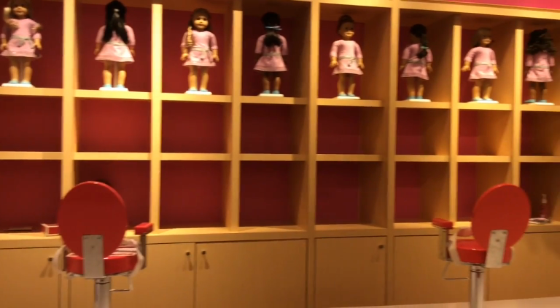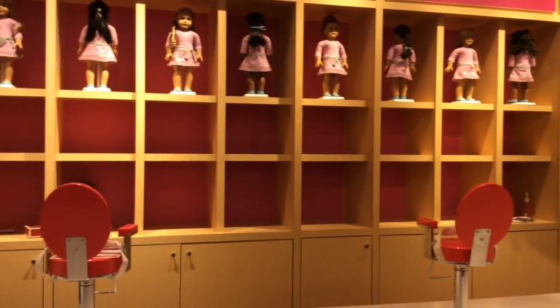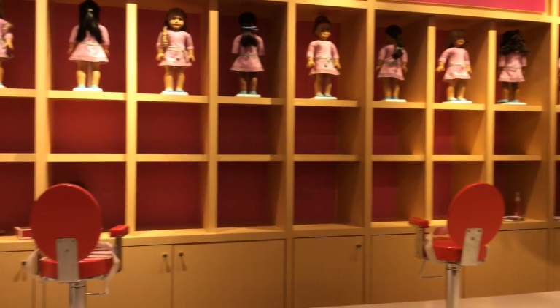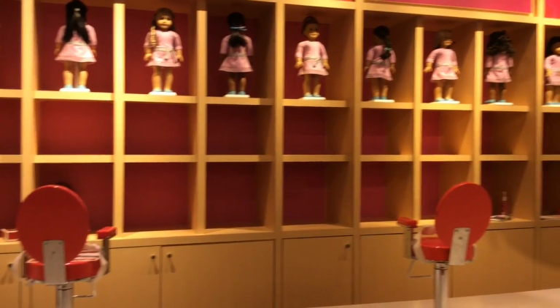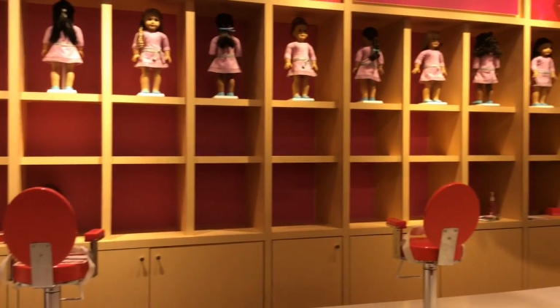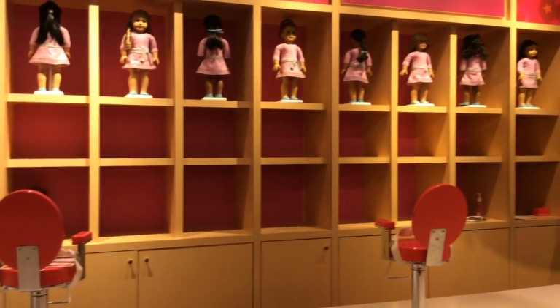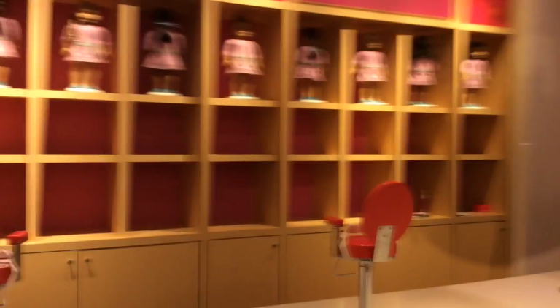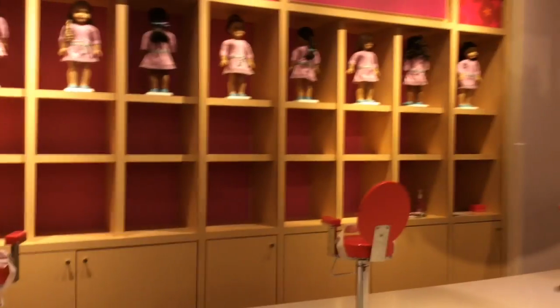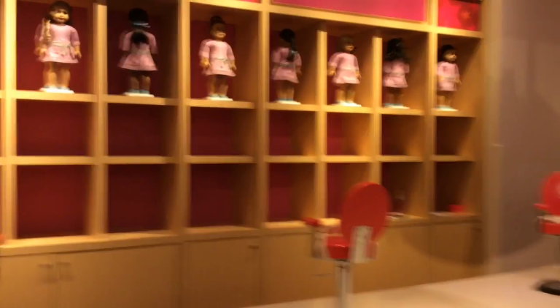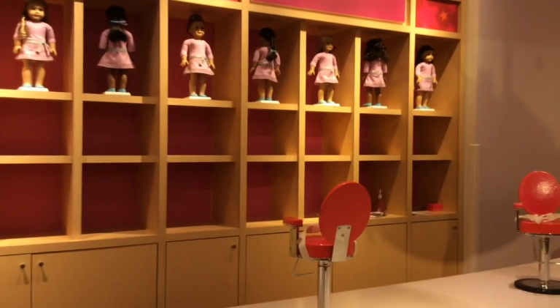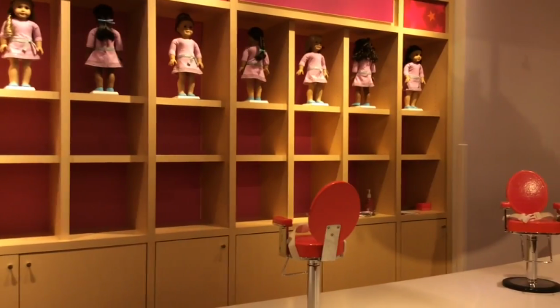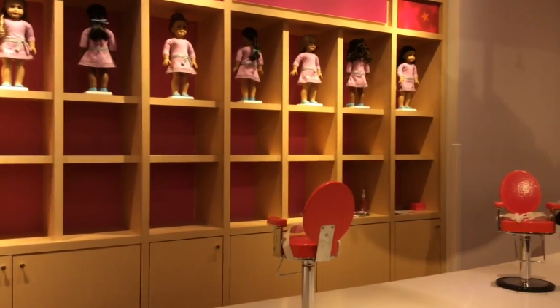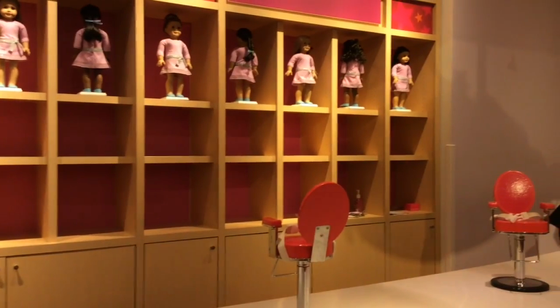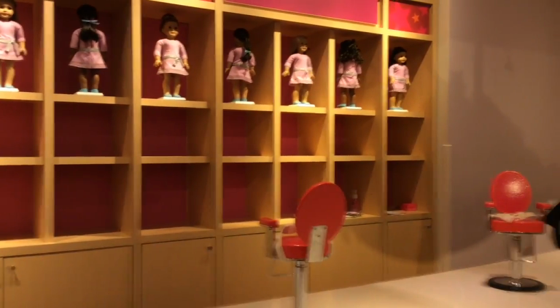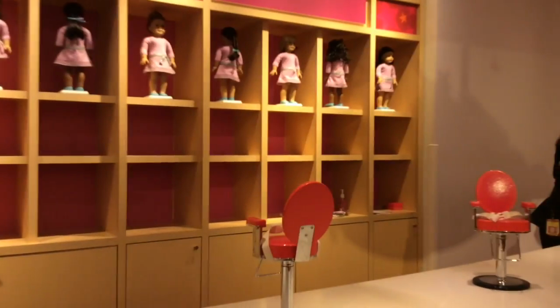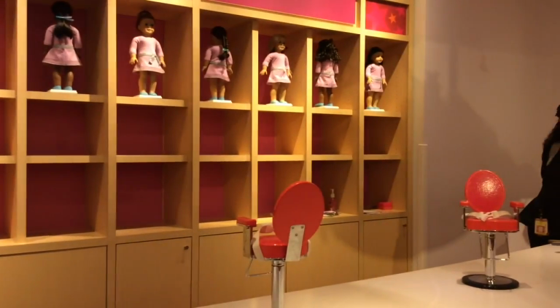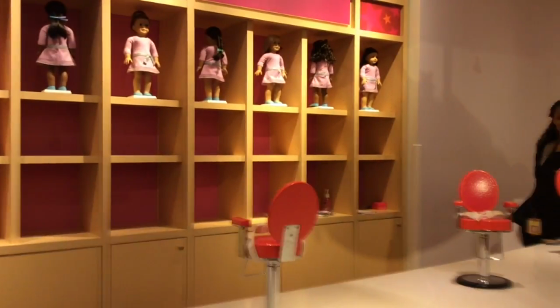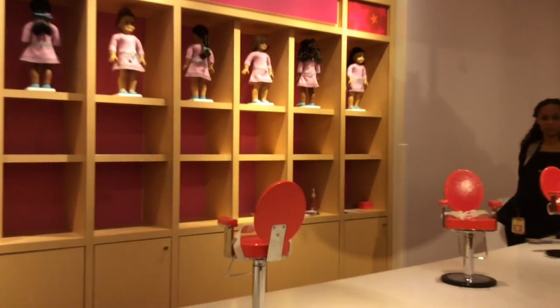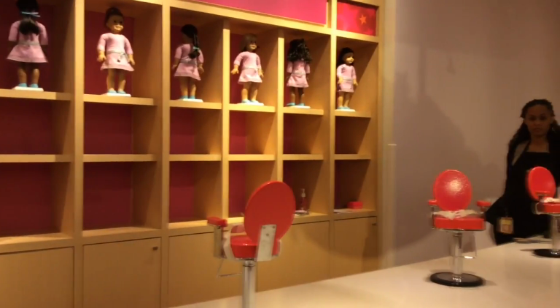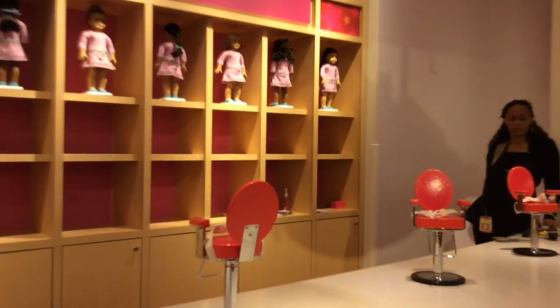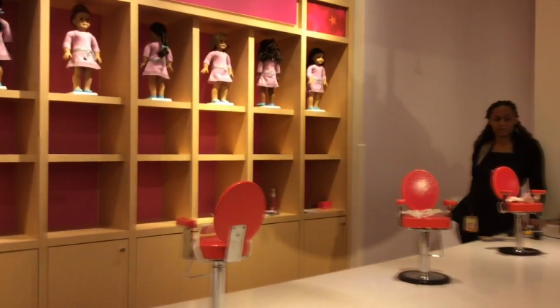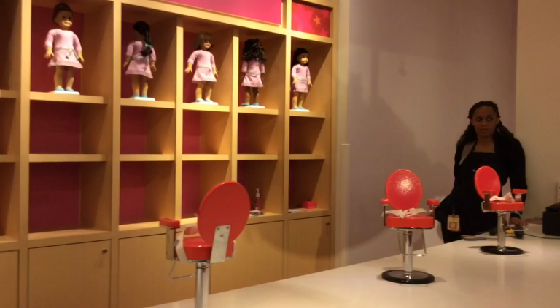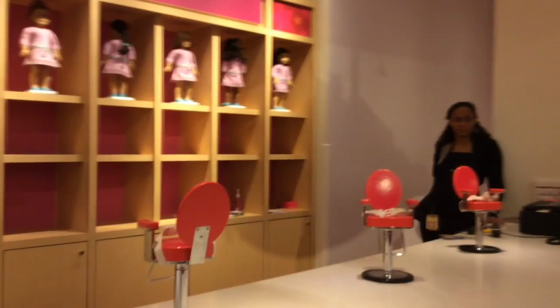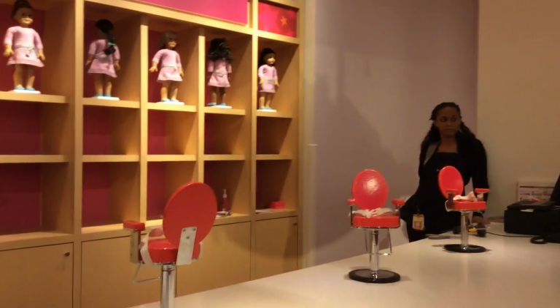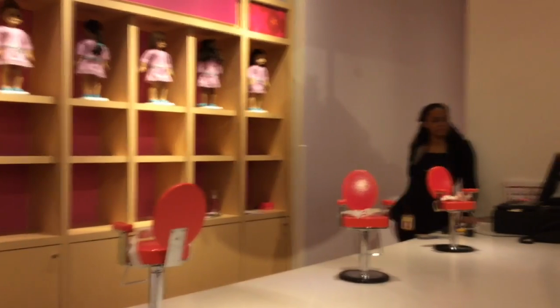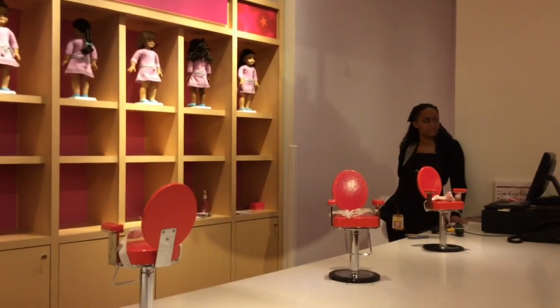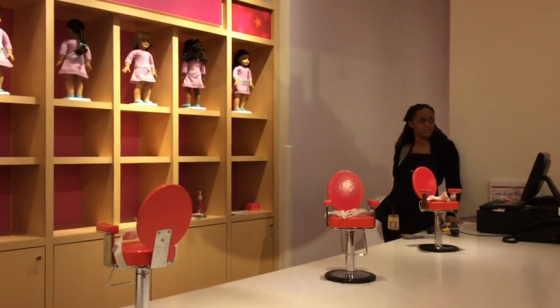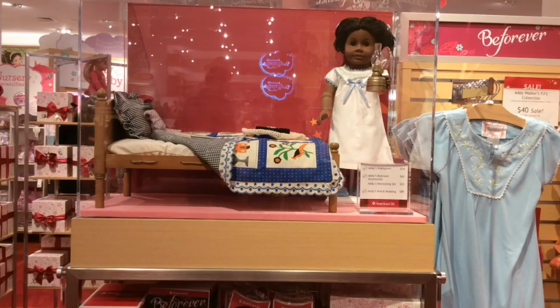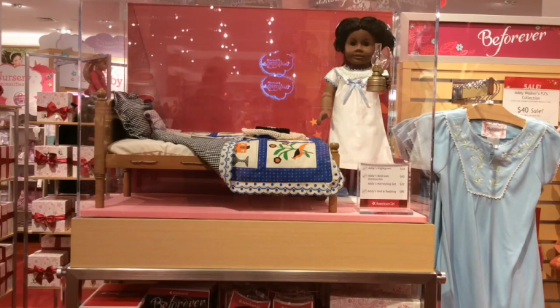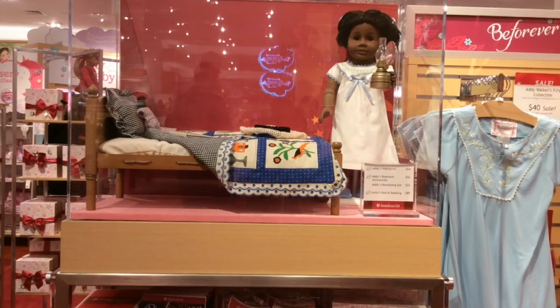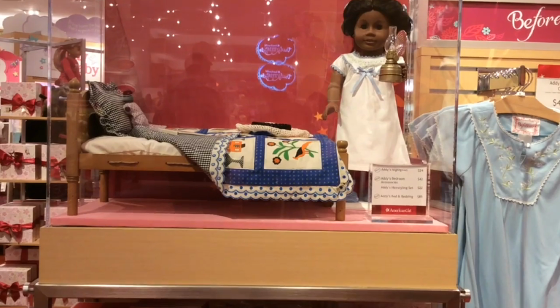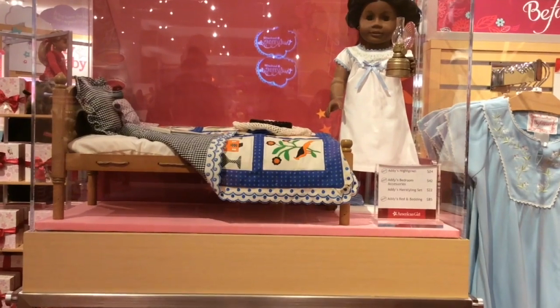Next is the Doll Hair Salon. You can choose from tons of styles and they'll do it for you.